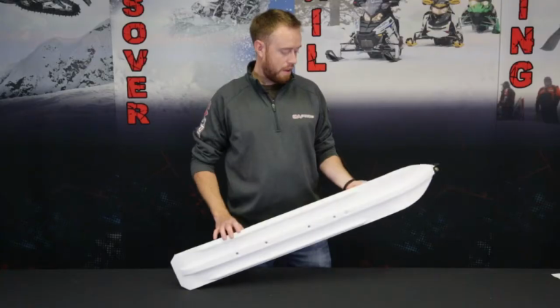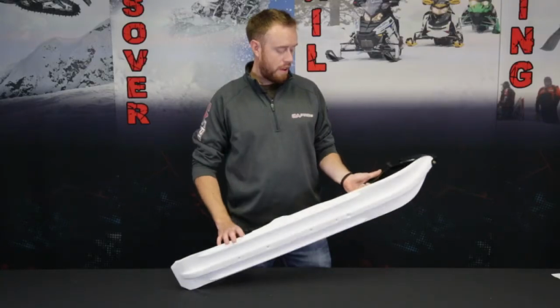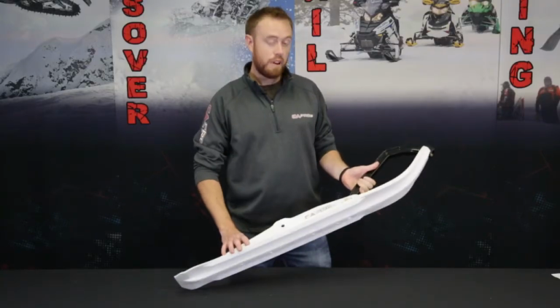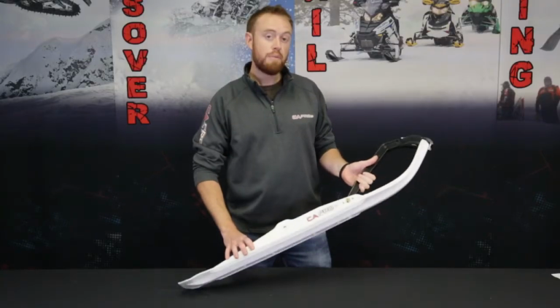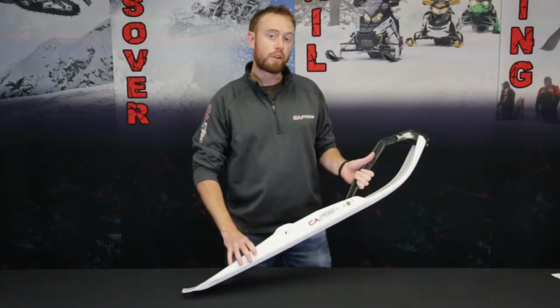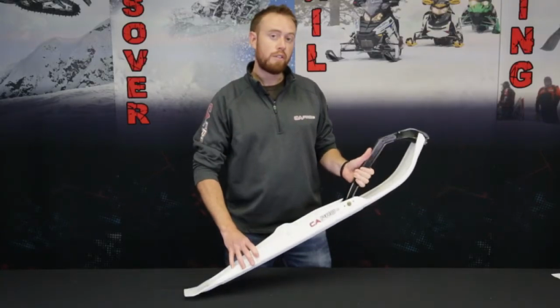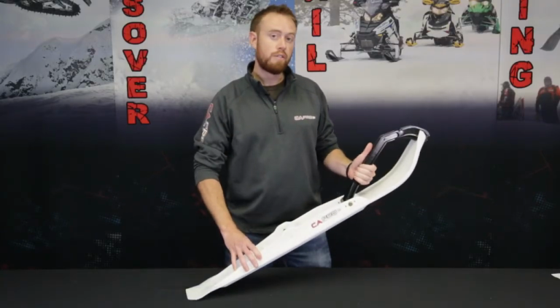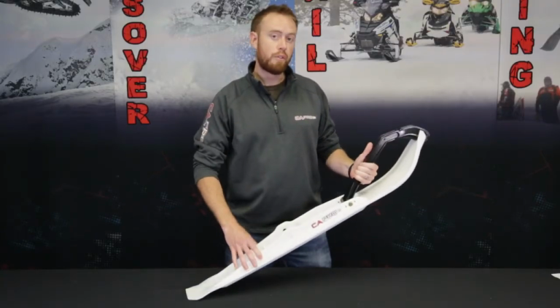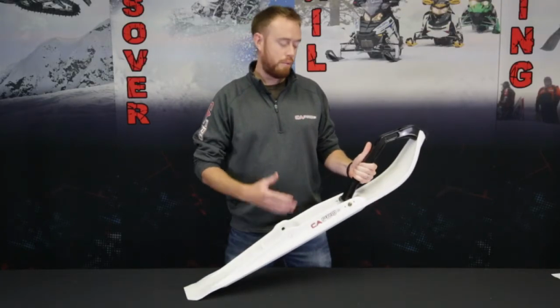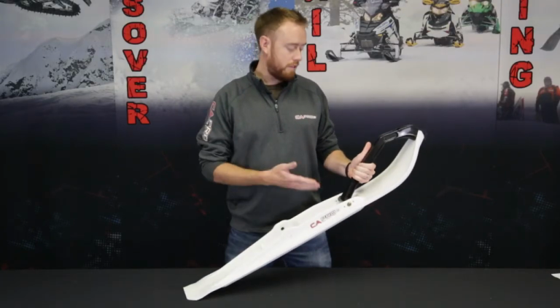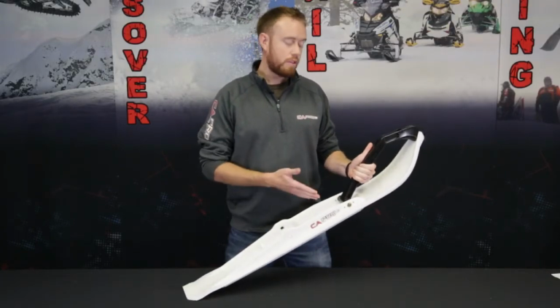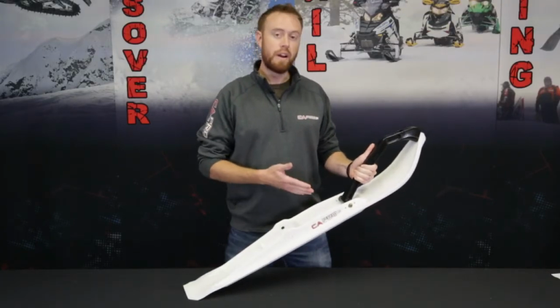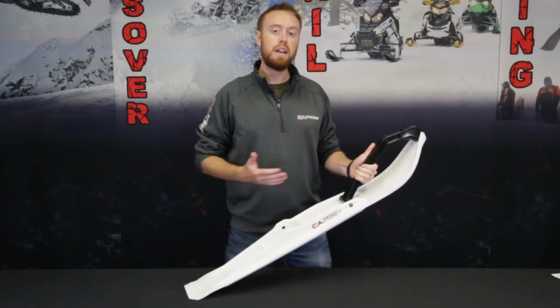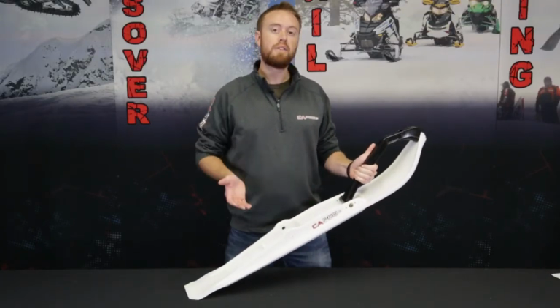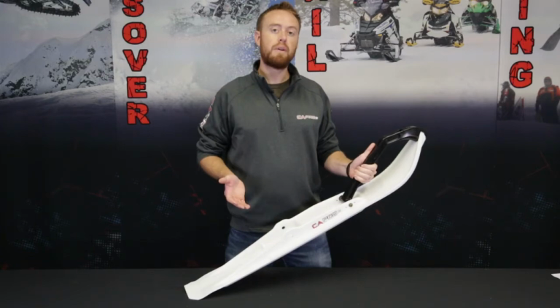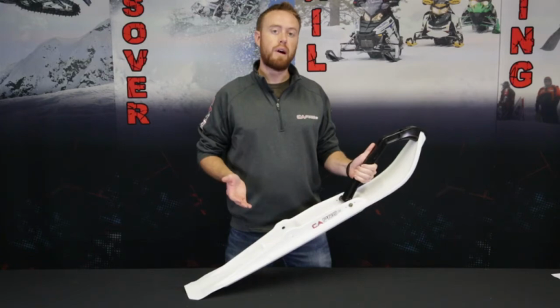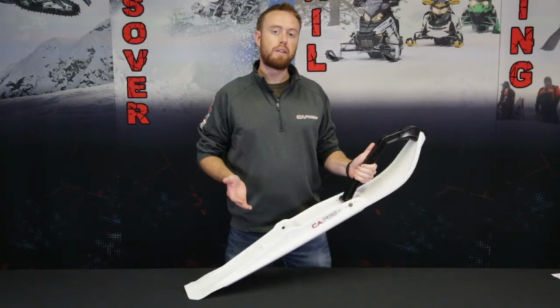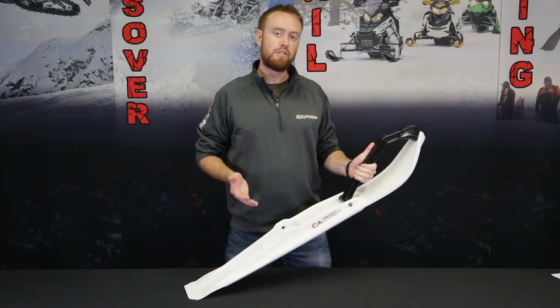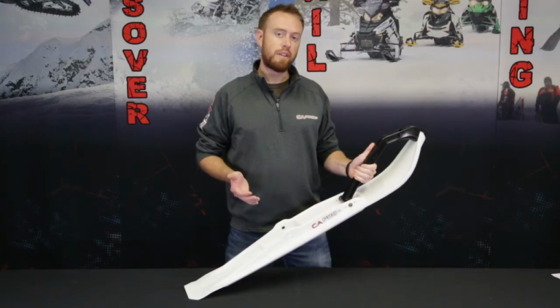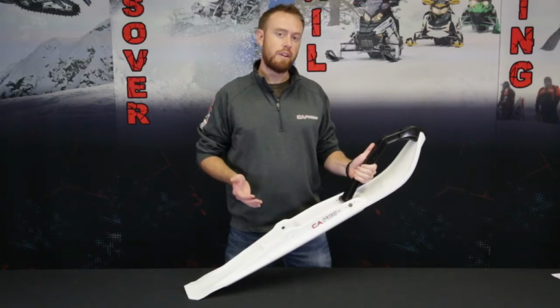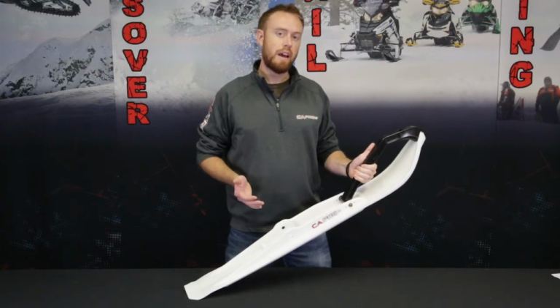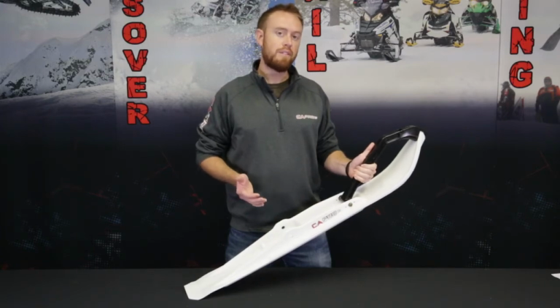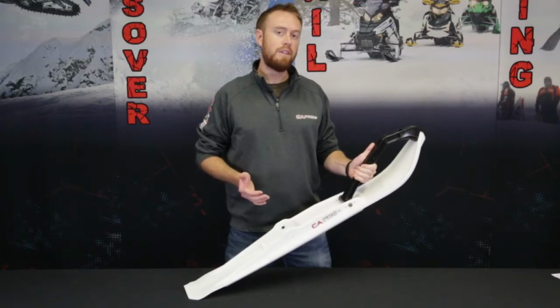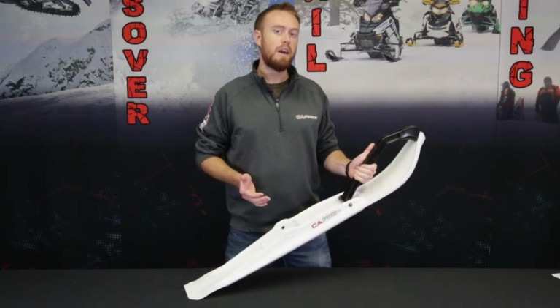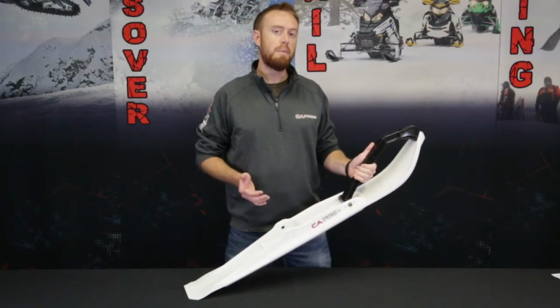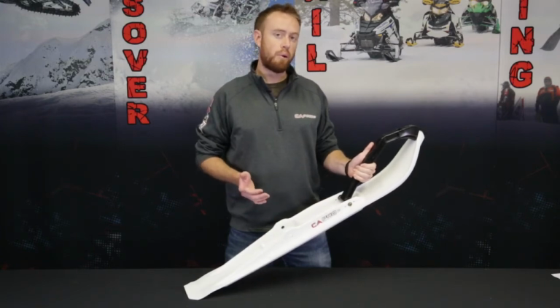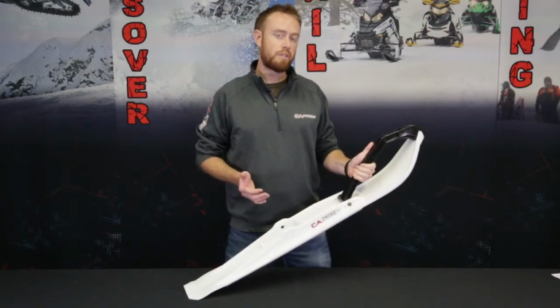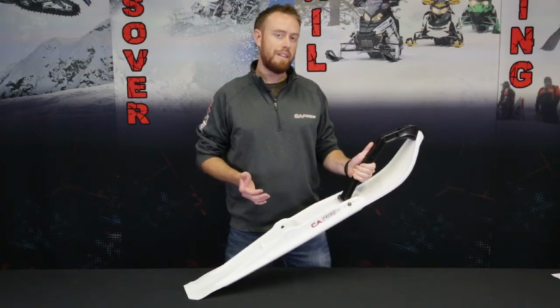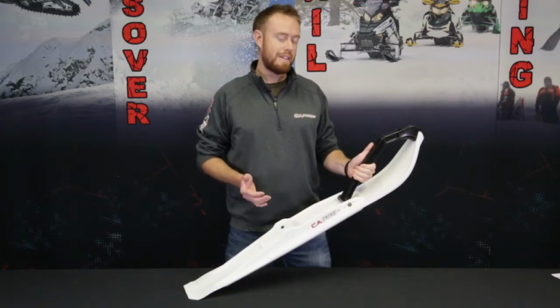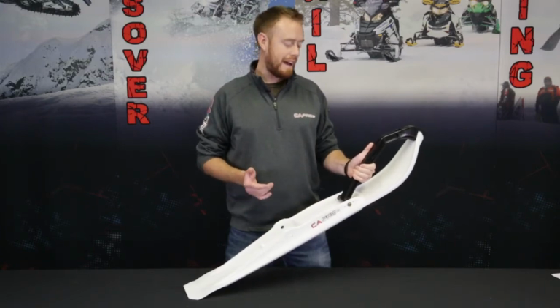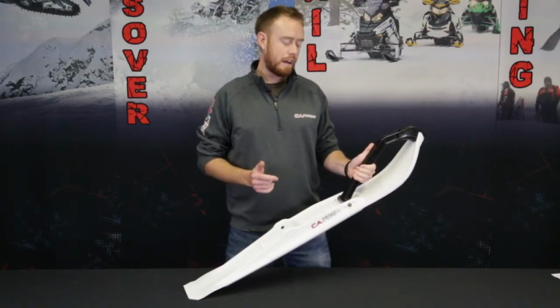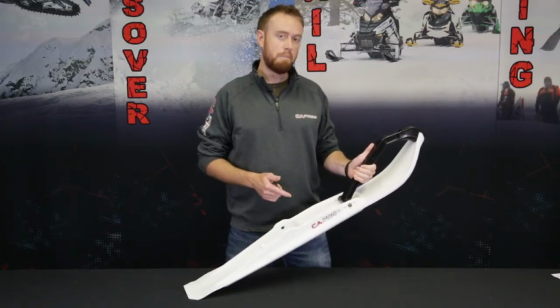If you have any more questions about the Razor or any of our other products, check us out at caproskis.com.